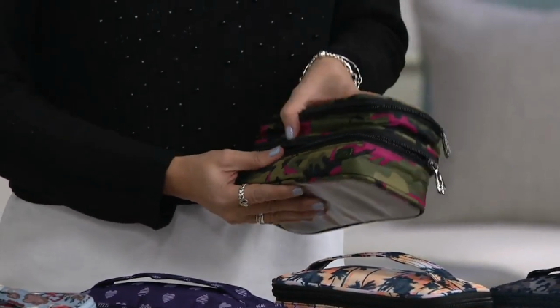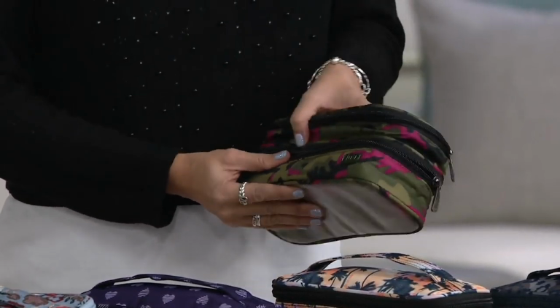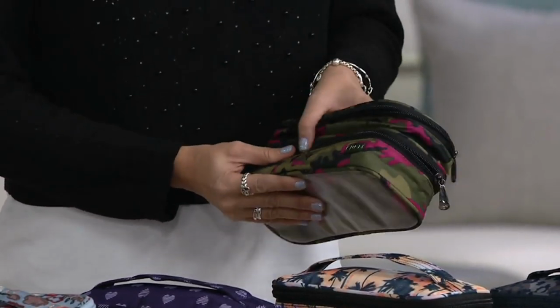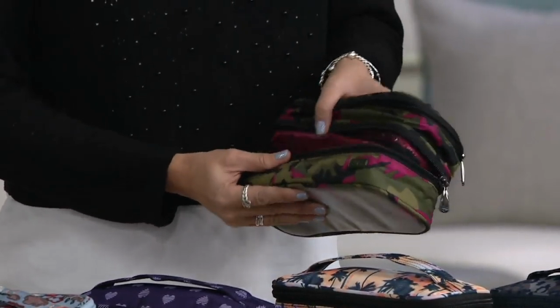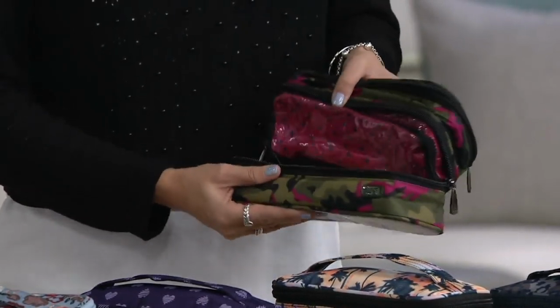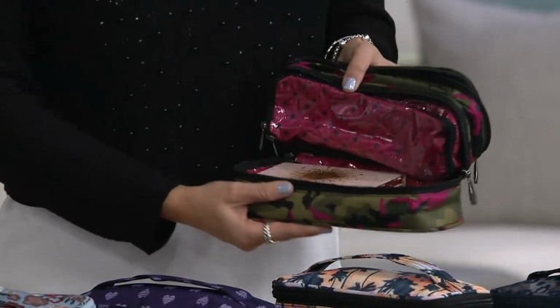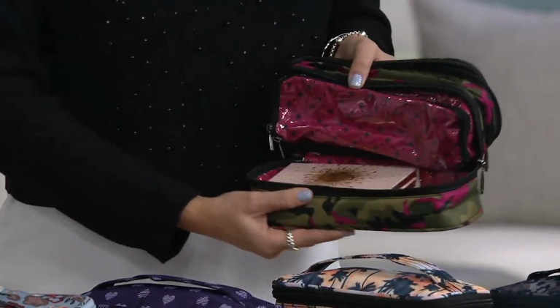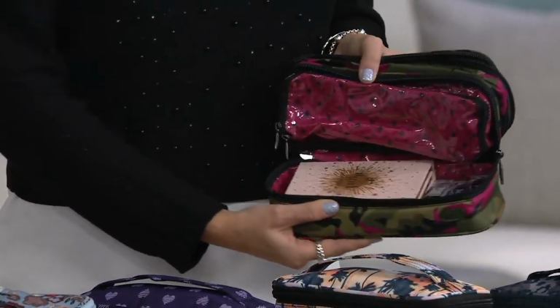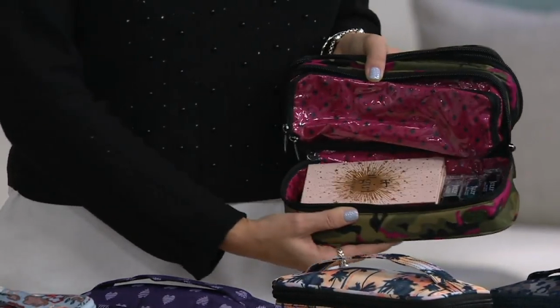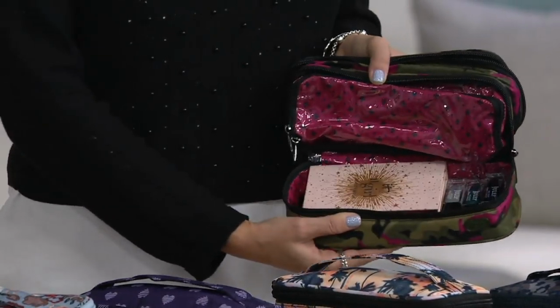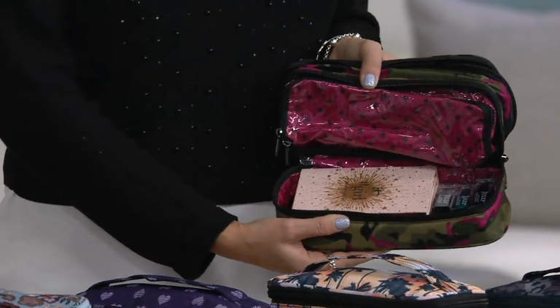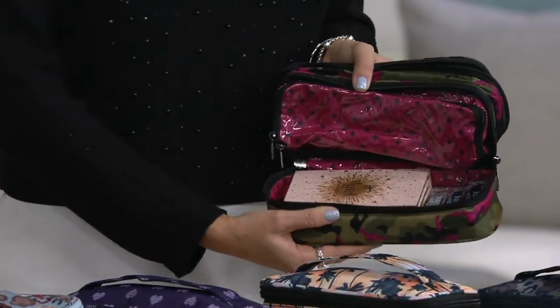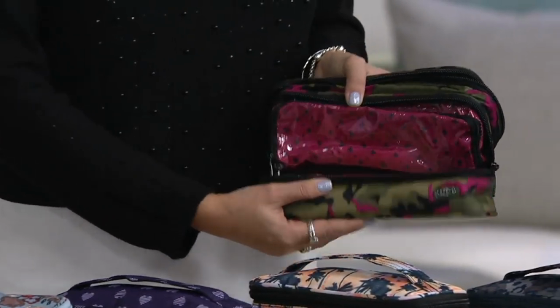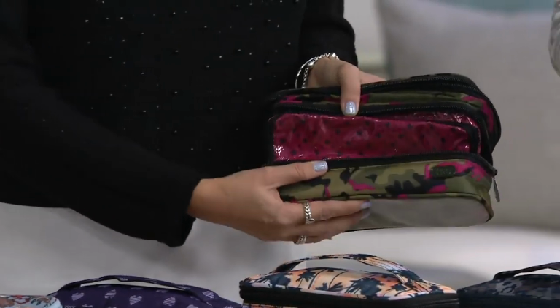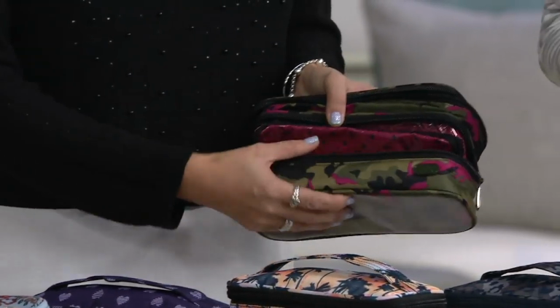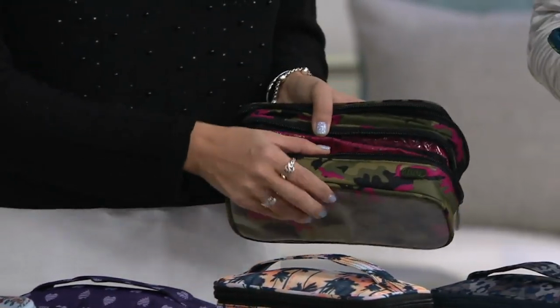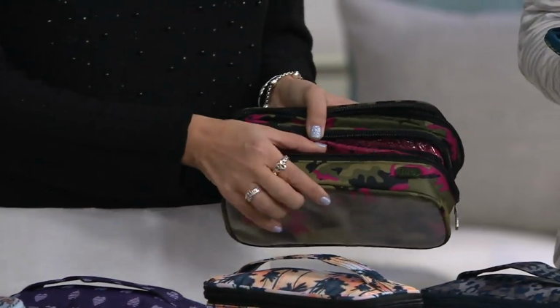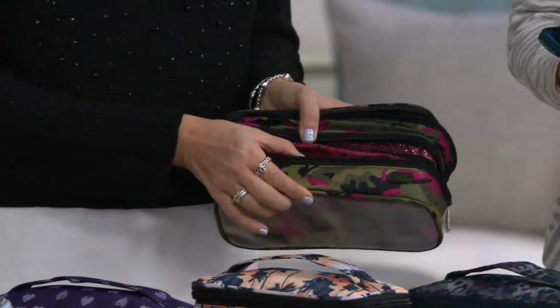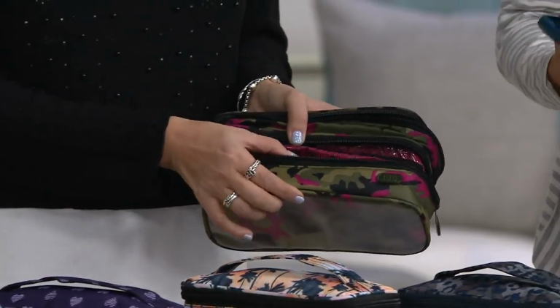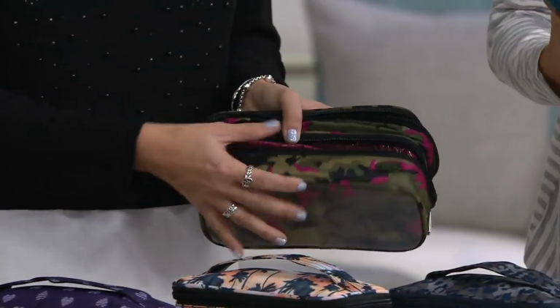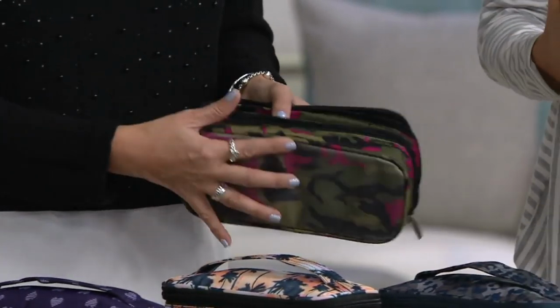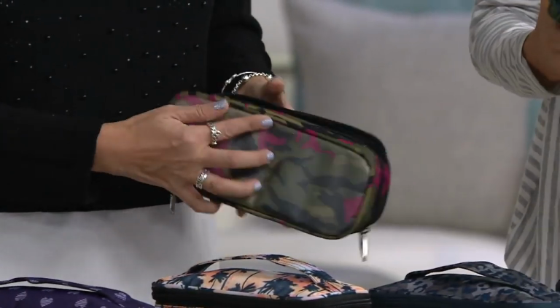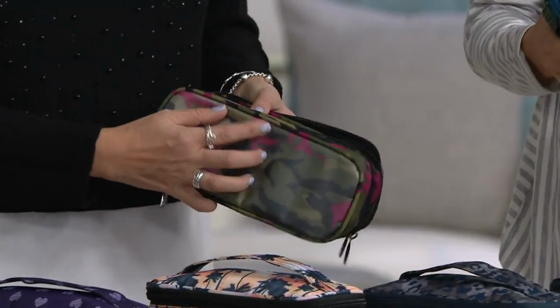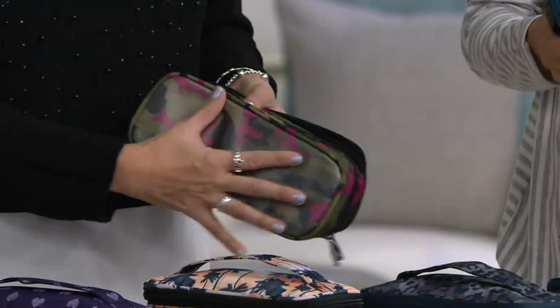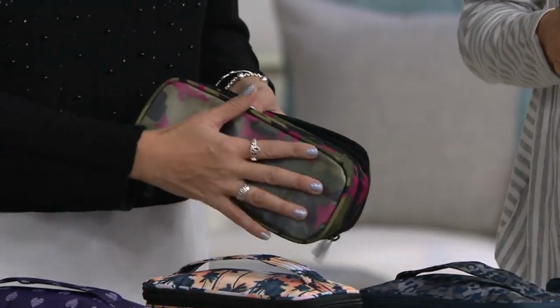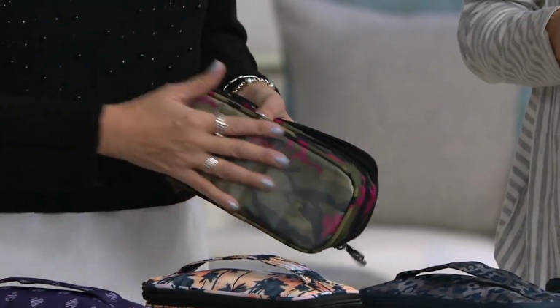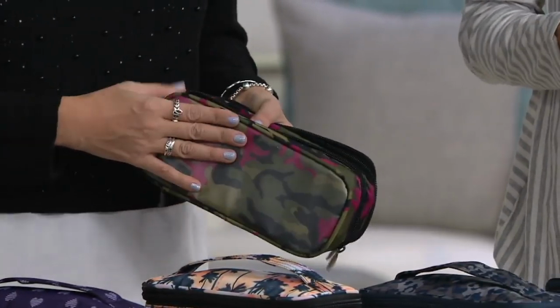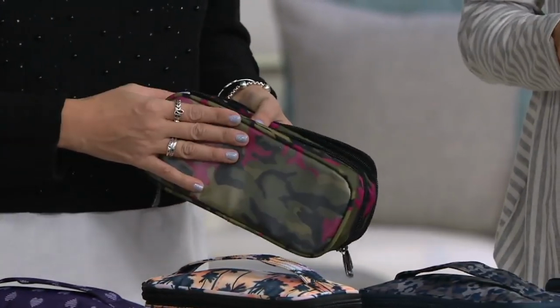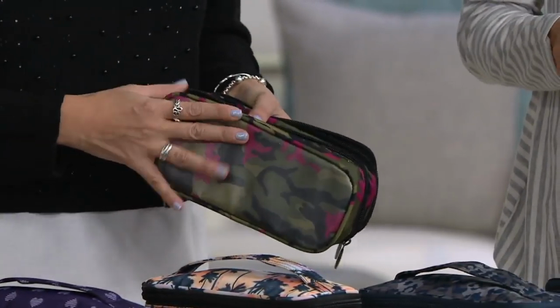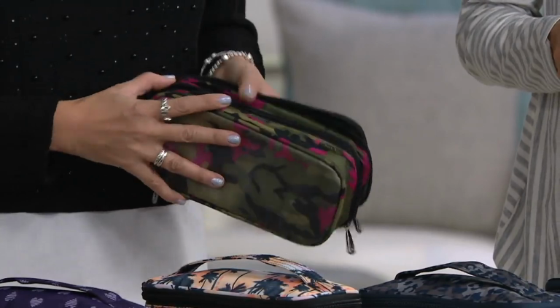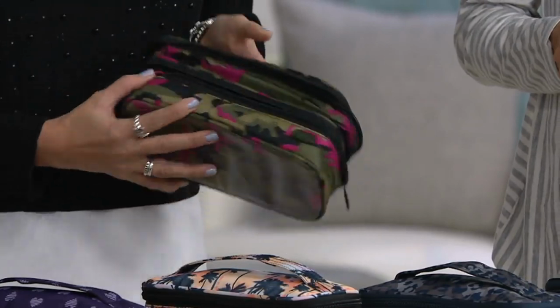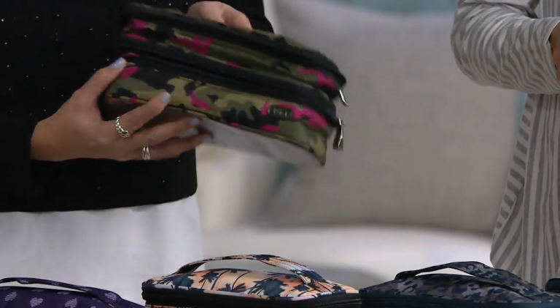It has got two layers of organization. There's a nice gusset and a nice wipeable bottom as well.